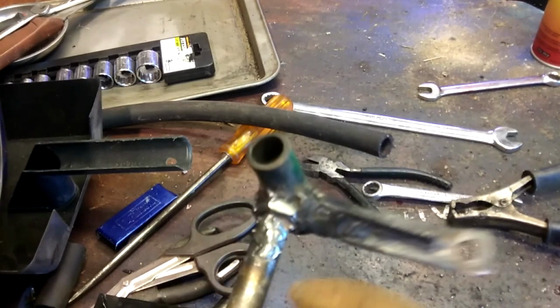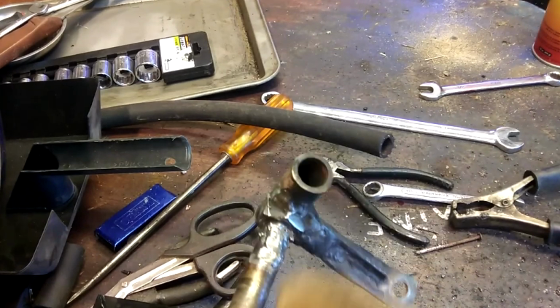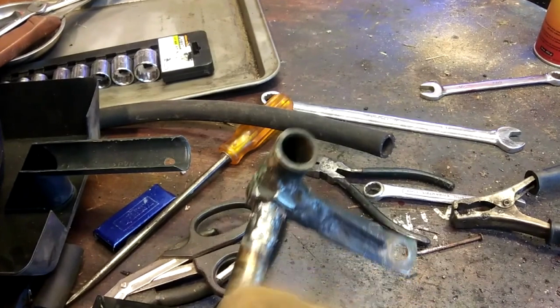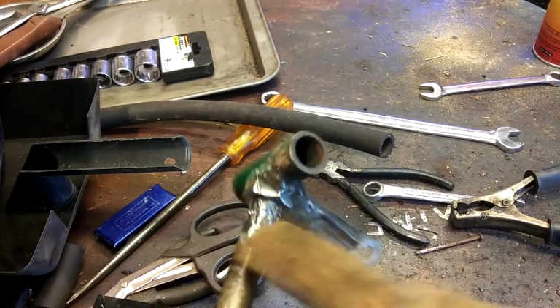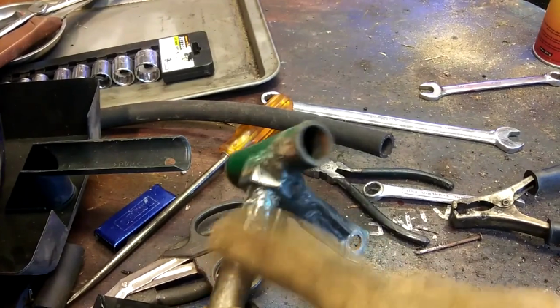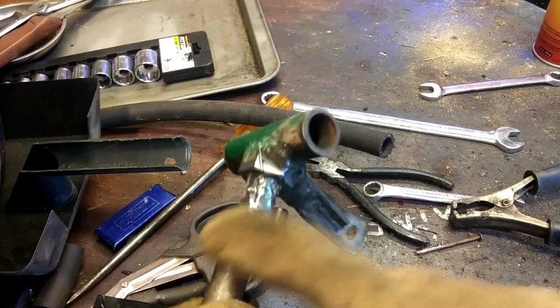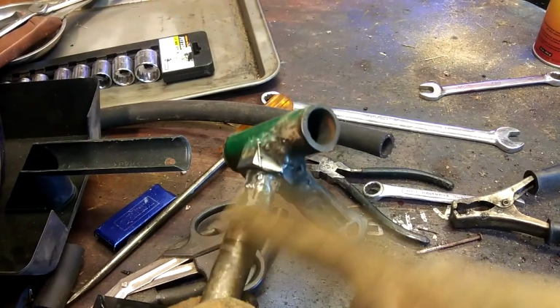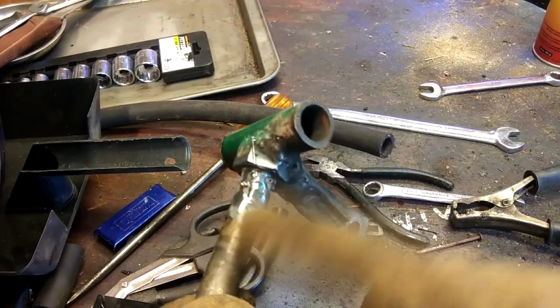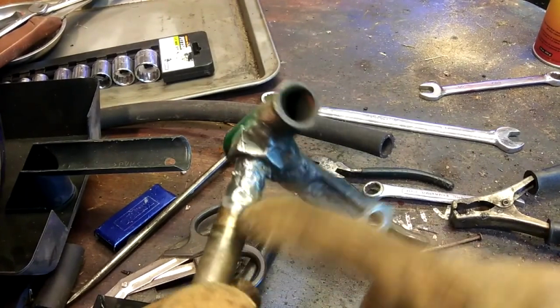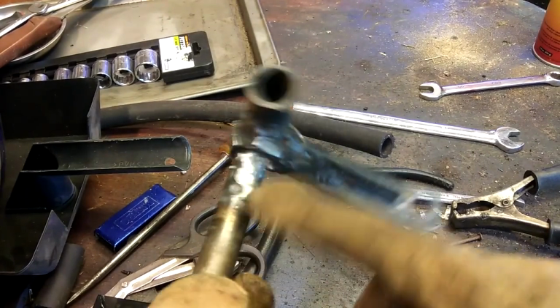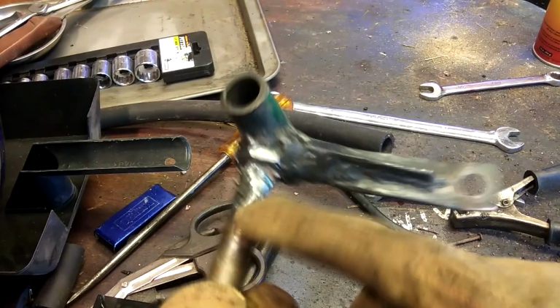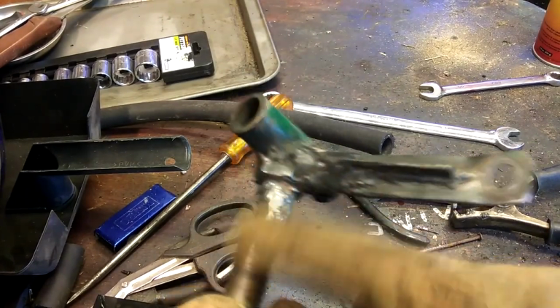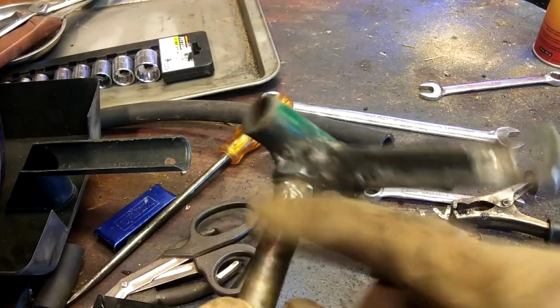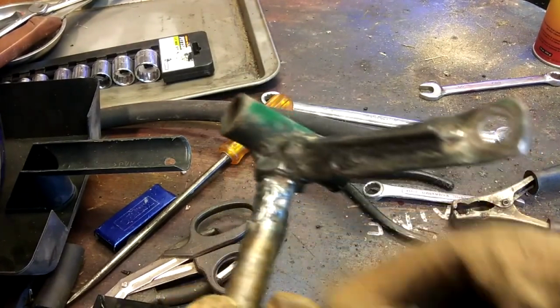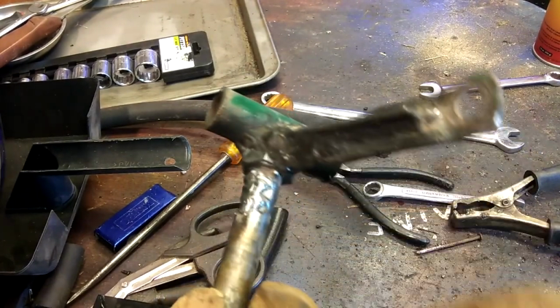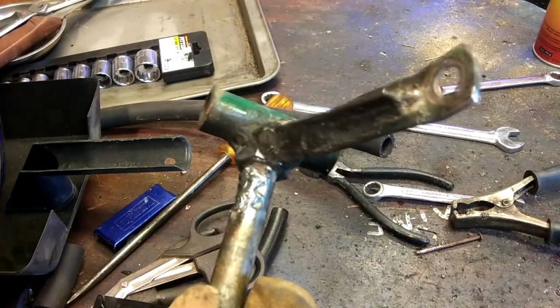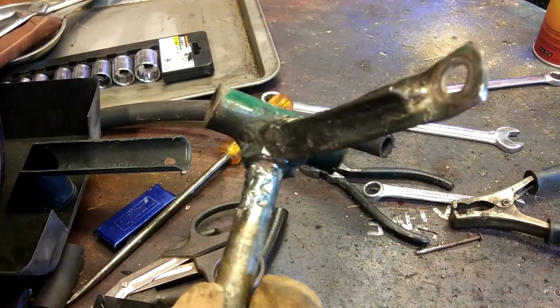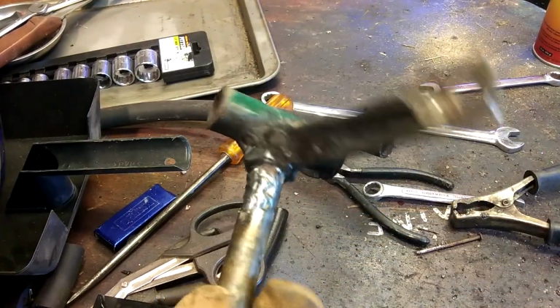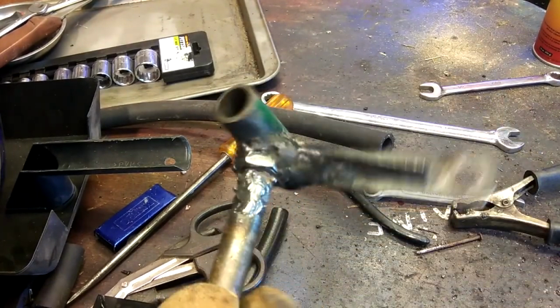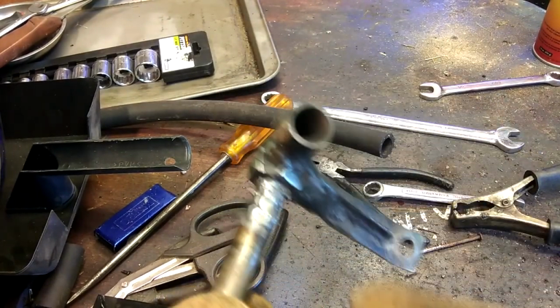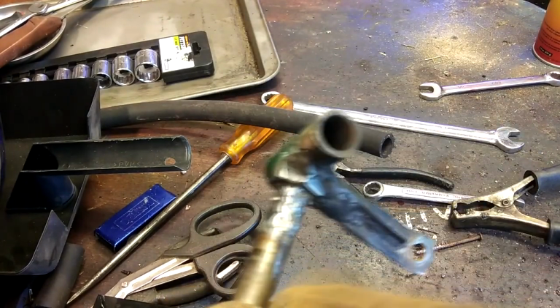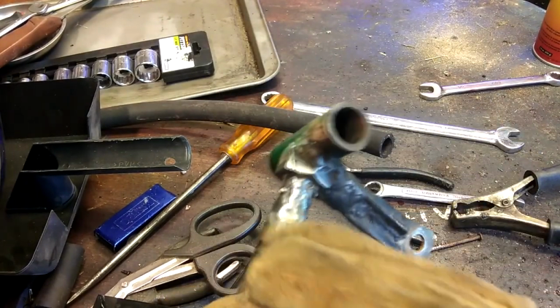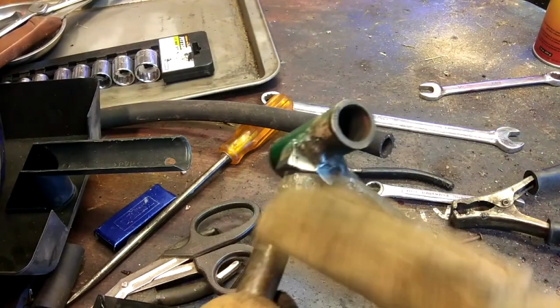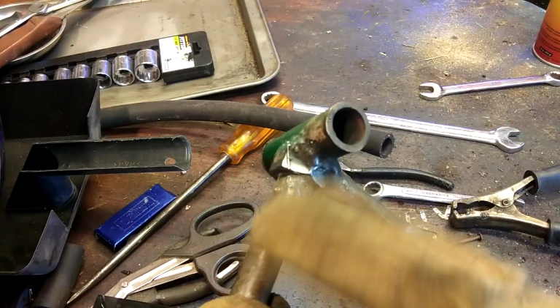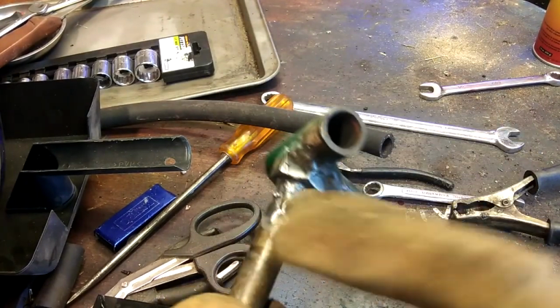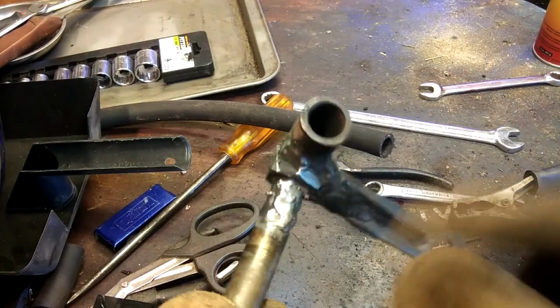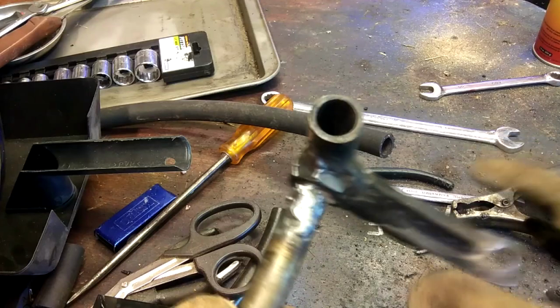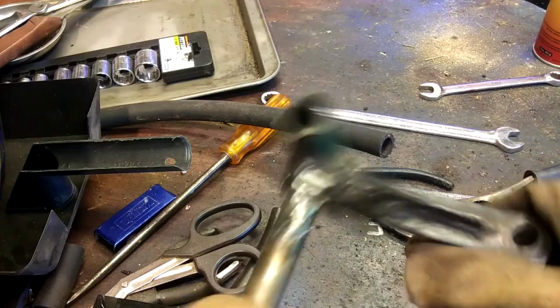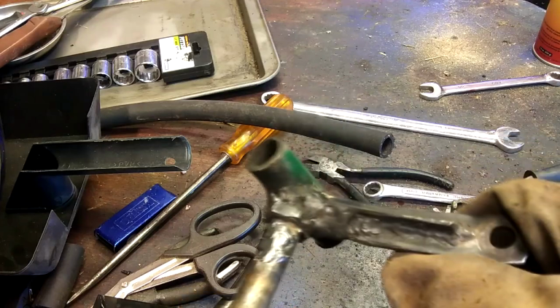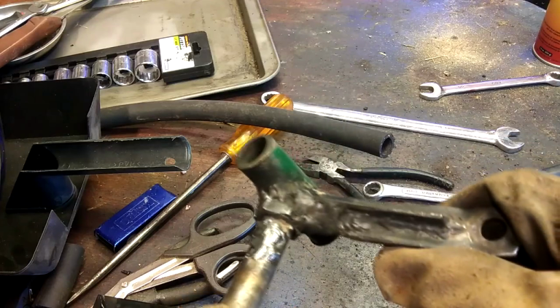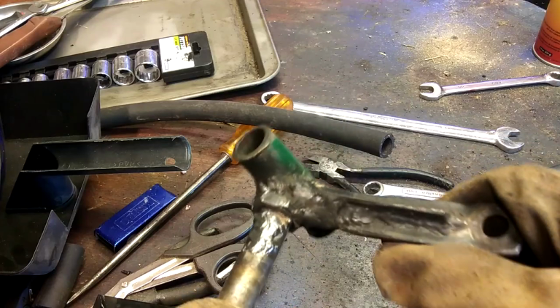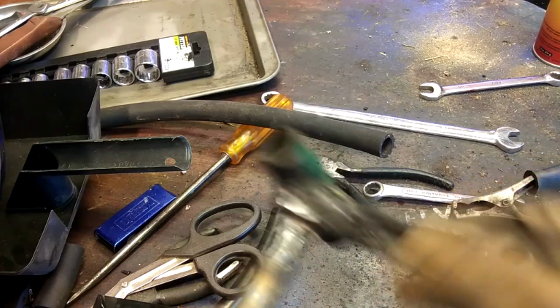So I'm going to take a grinder, grind this off, and then we'll attack it again with the welder.